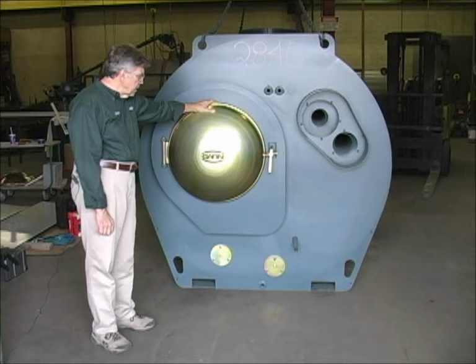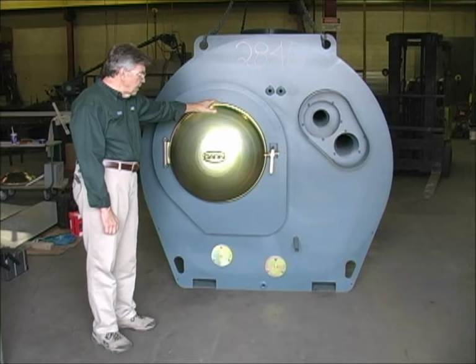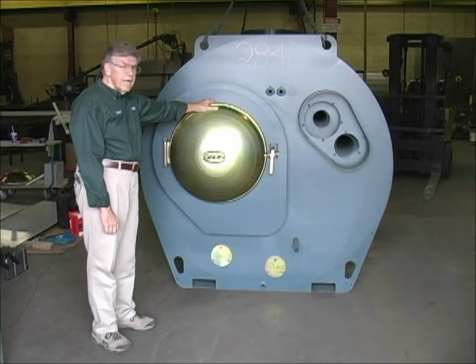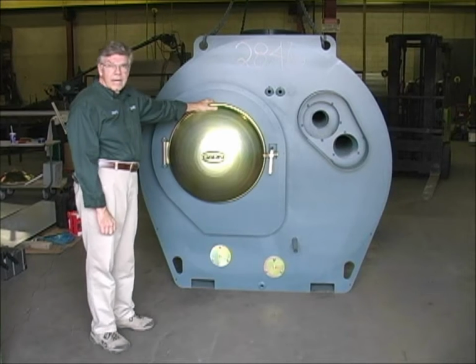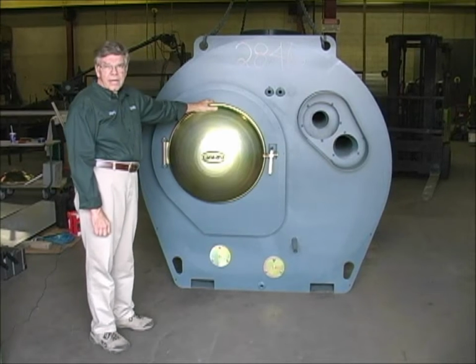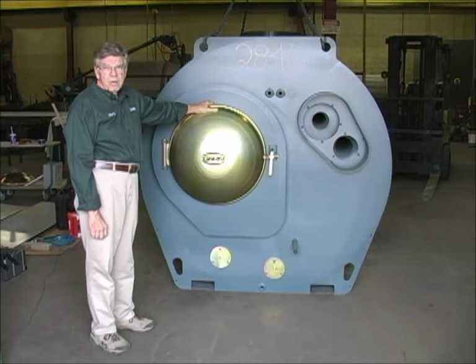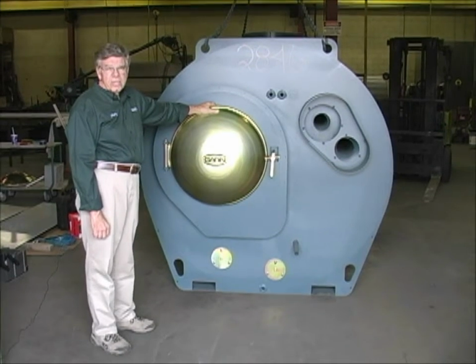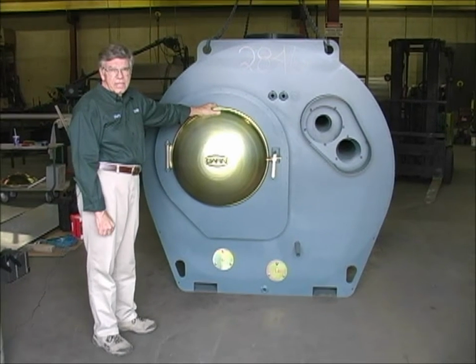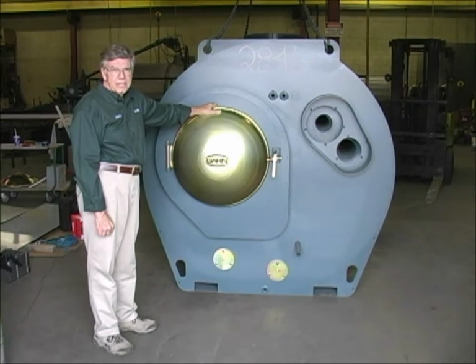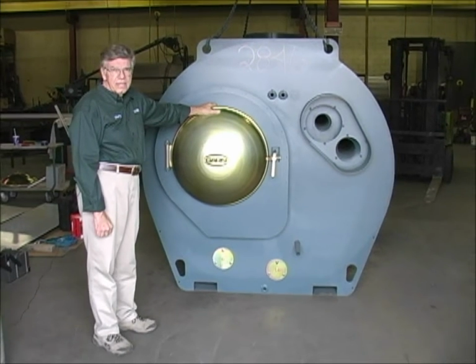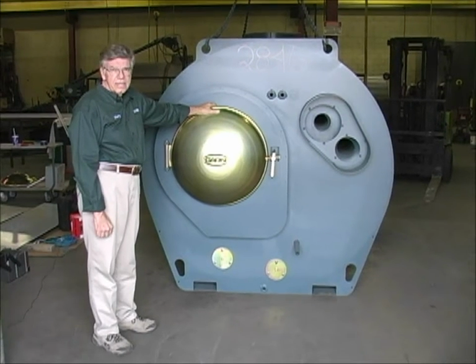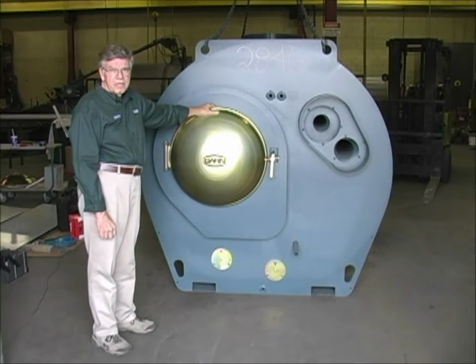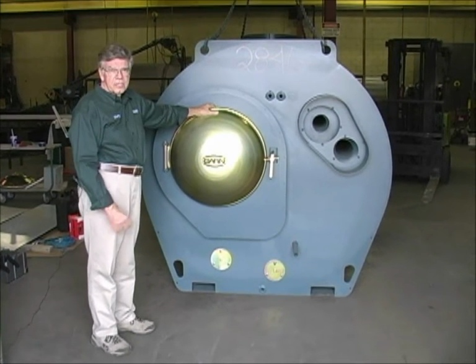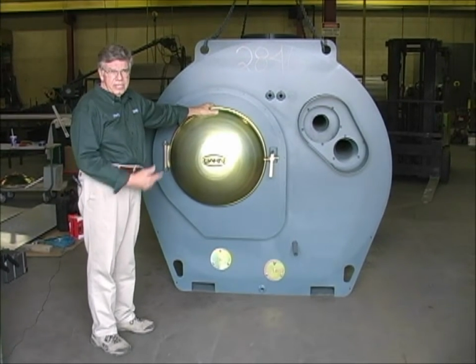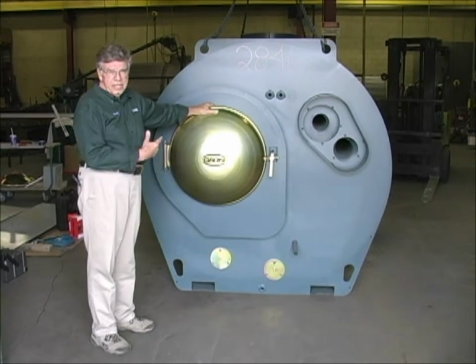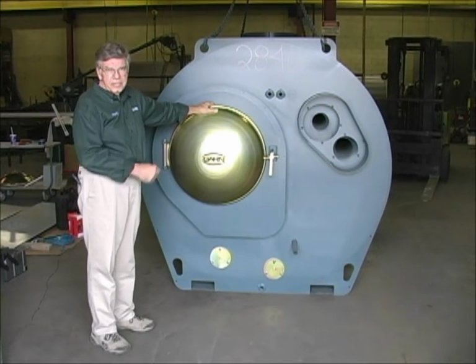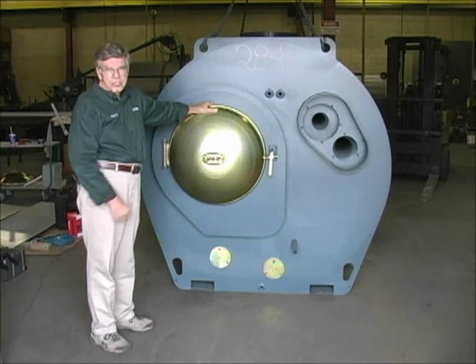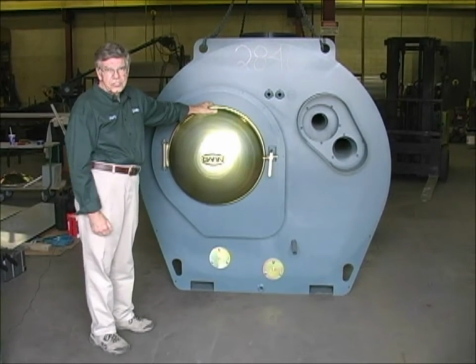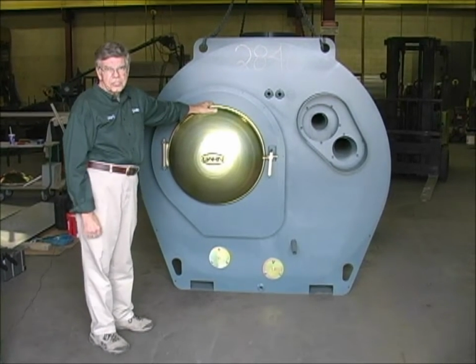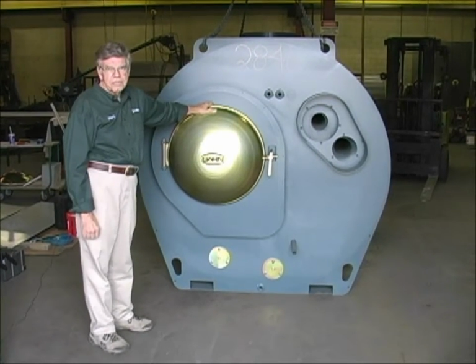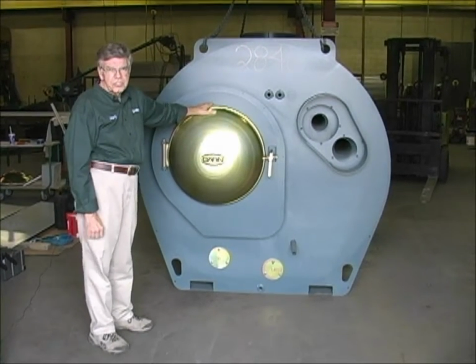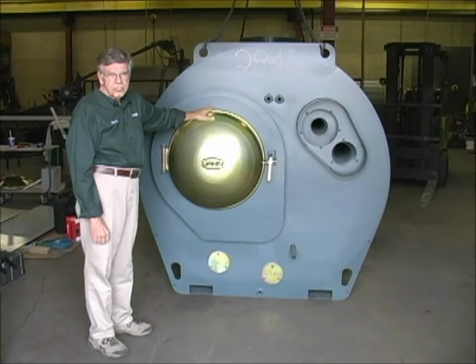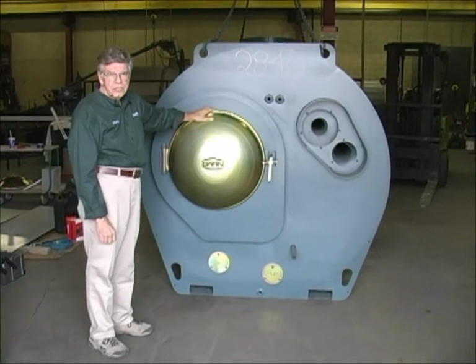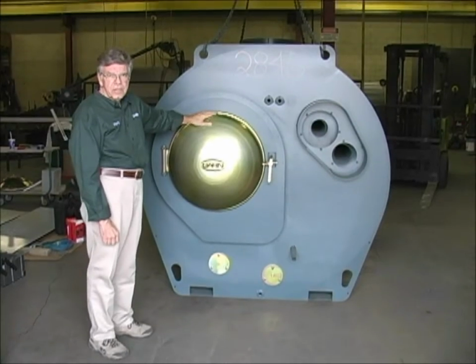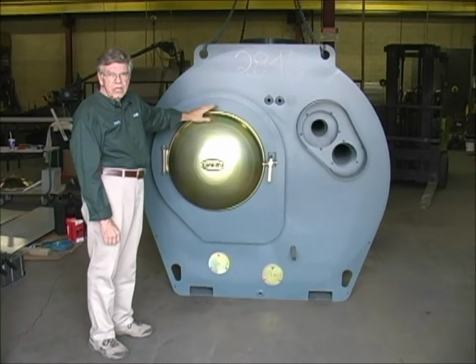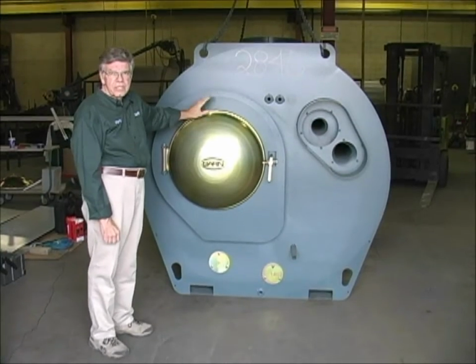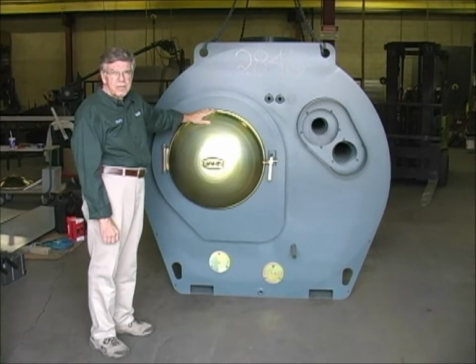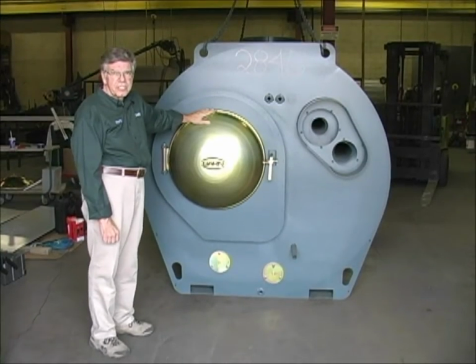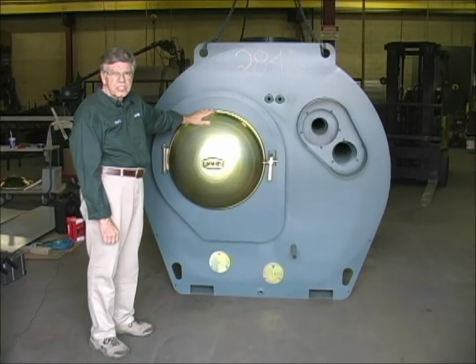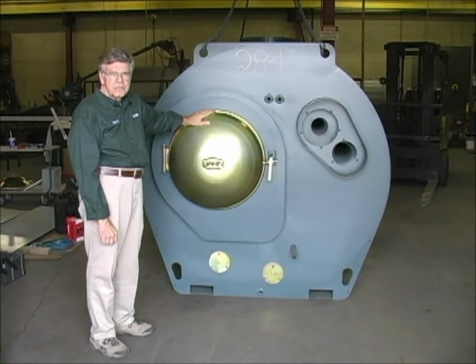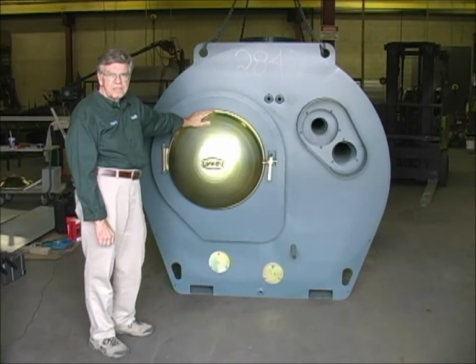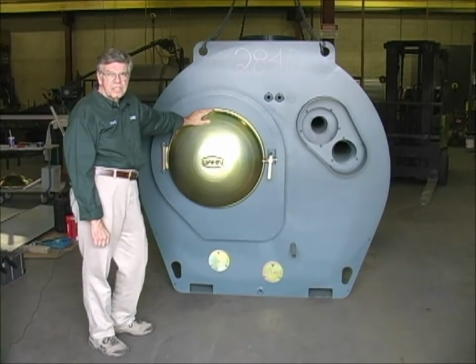Hi, I'm Martin Lundy, and I'm here today to introduce you to the features of the Garn WHS 1500.